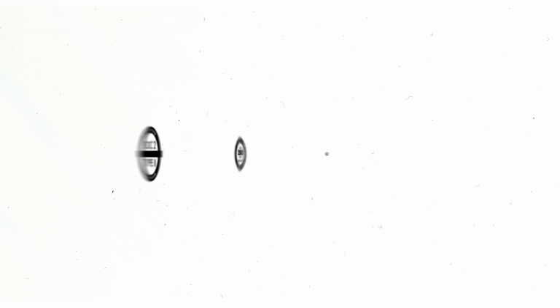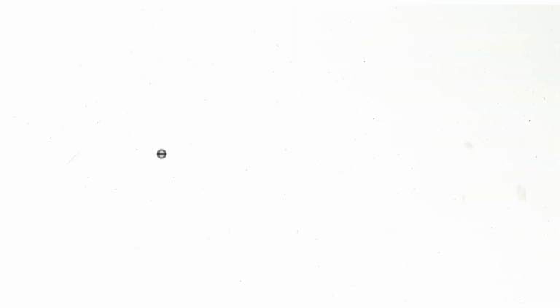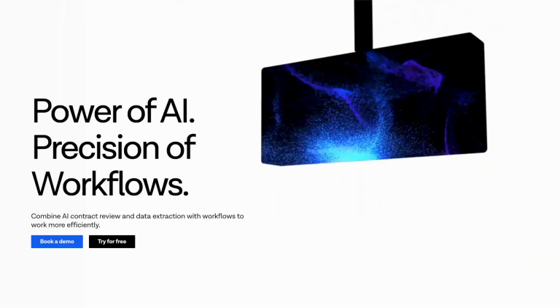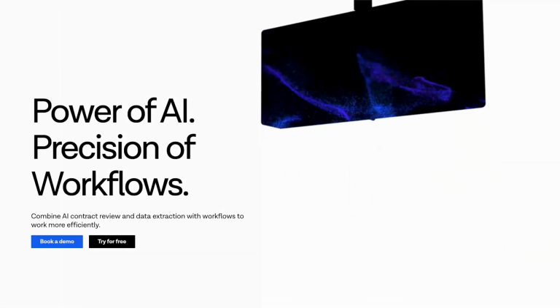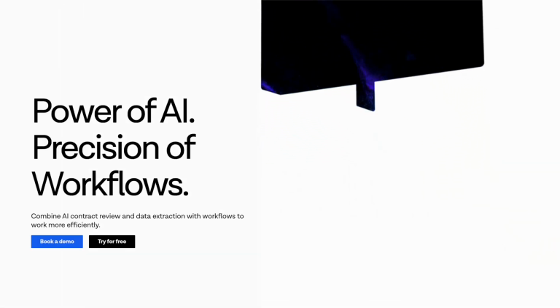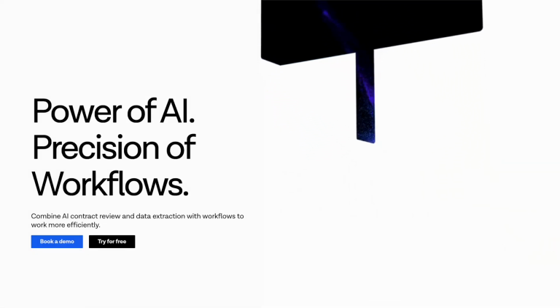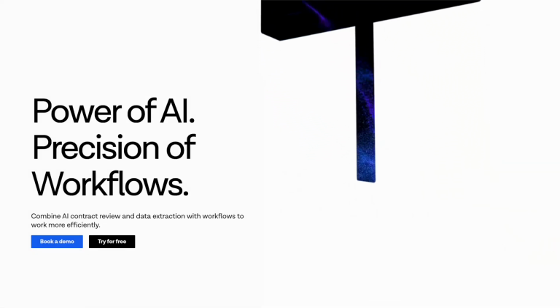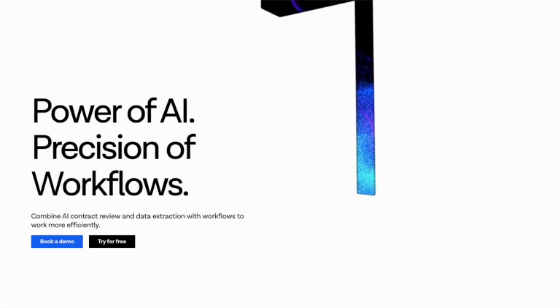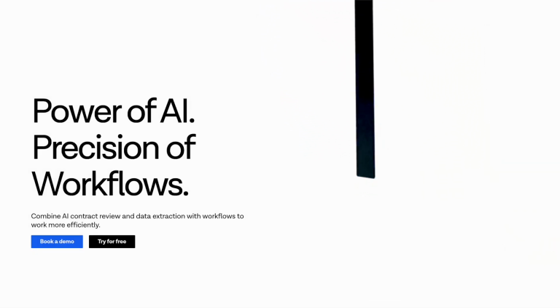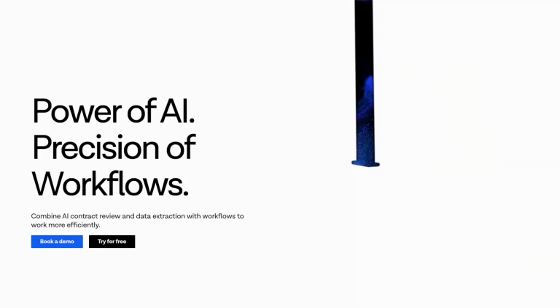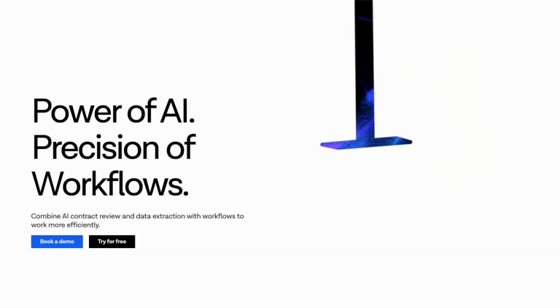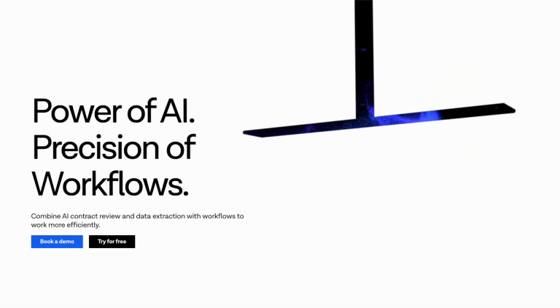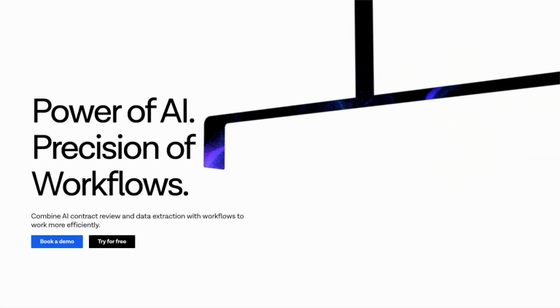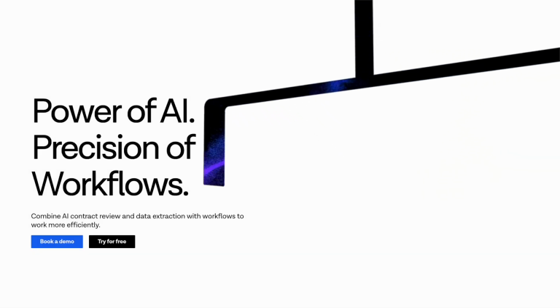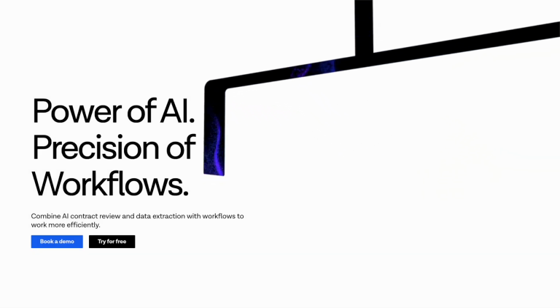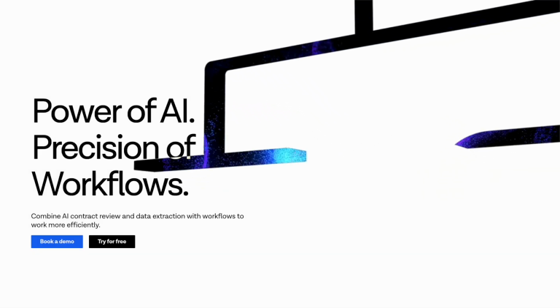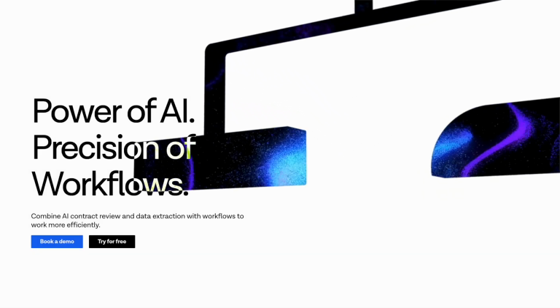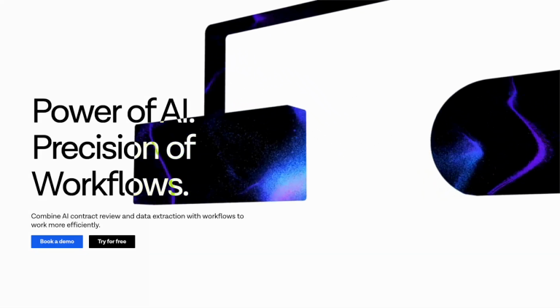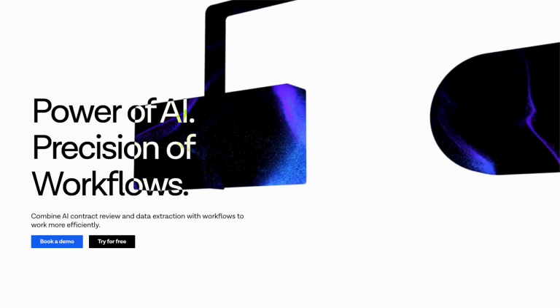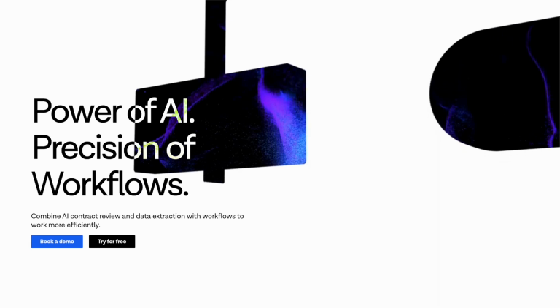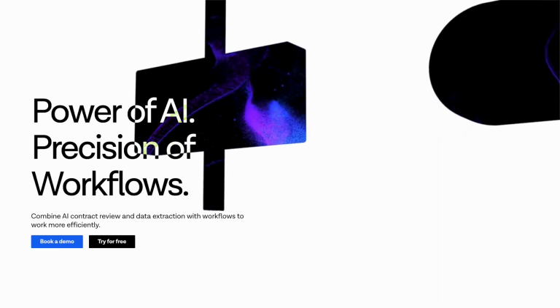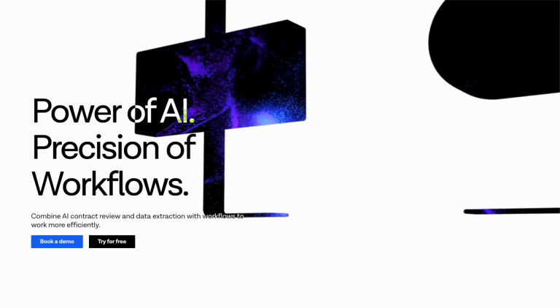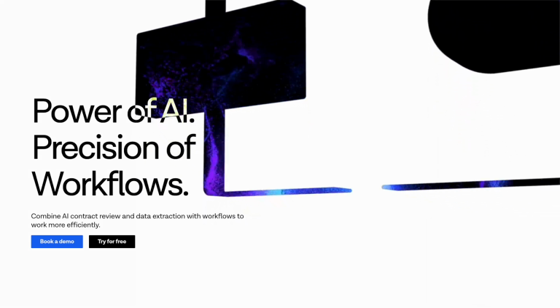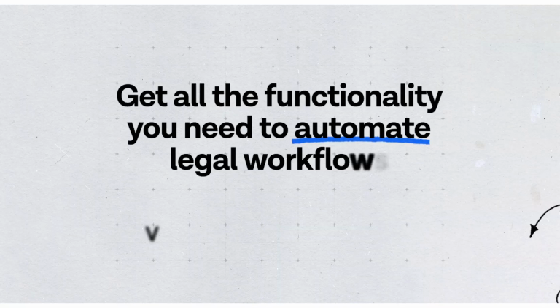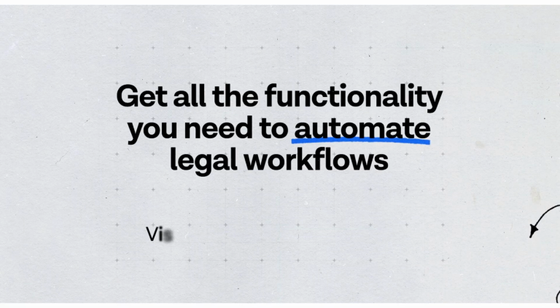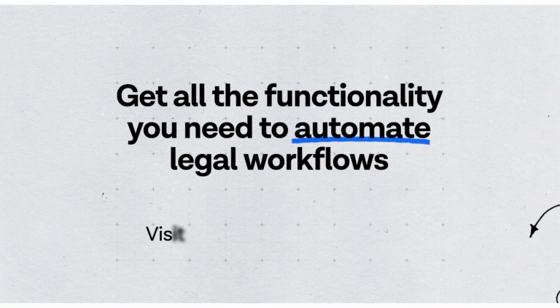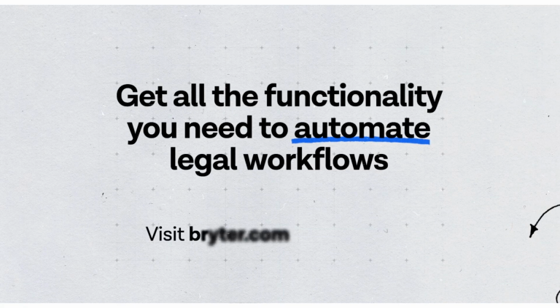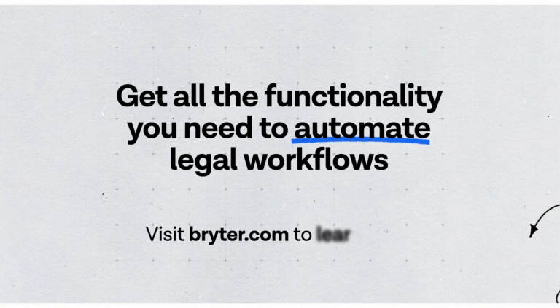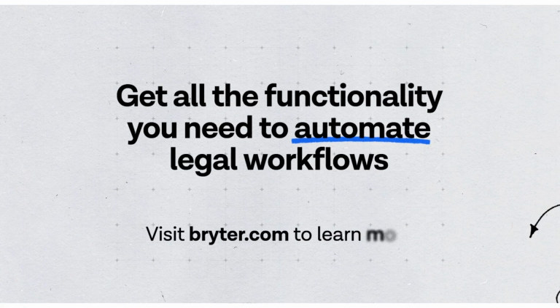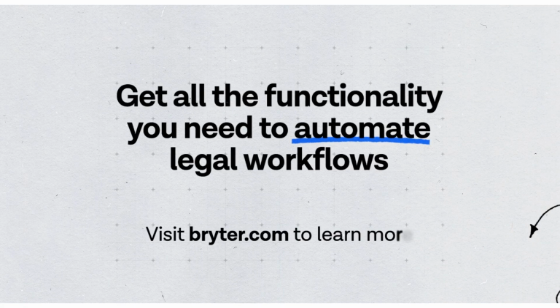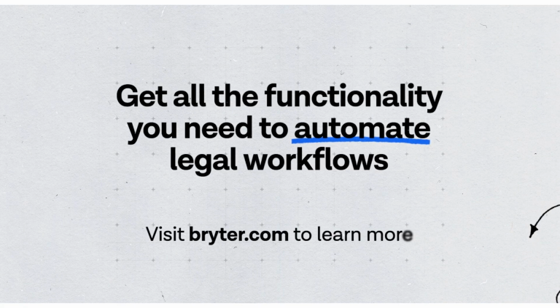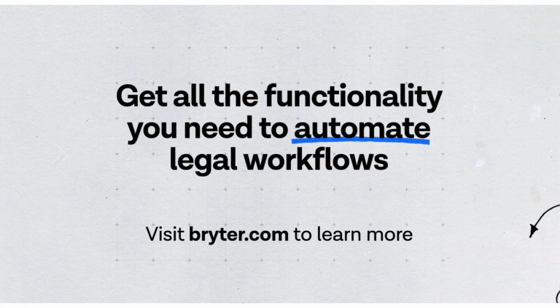The bottom line? Brighter combines the power of AI with the precision of workflows. Visit Brighter.com to learn more.